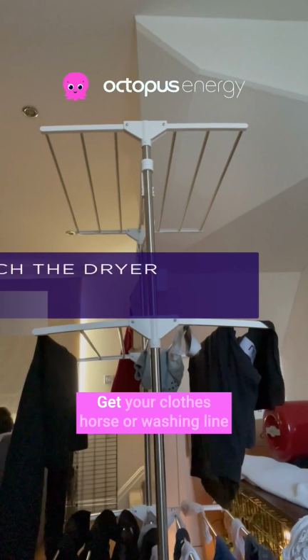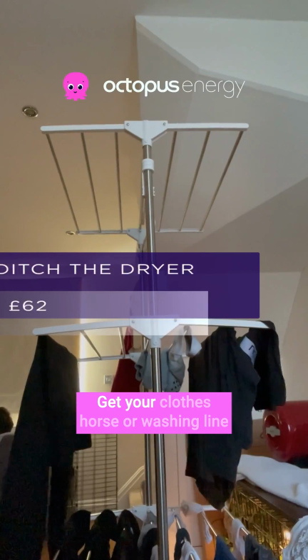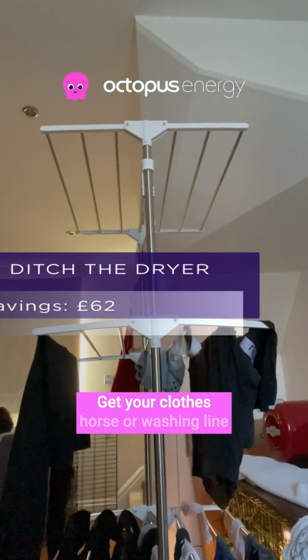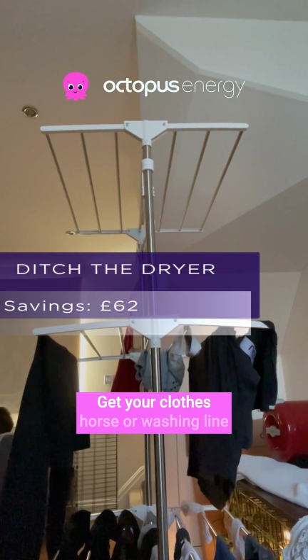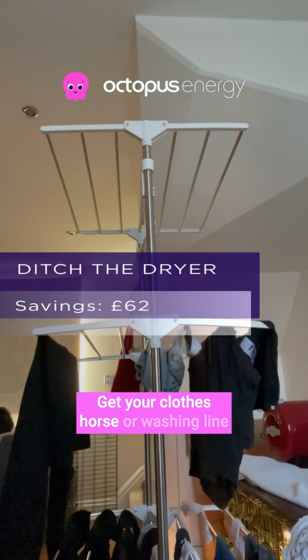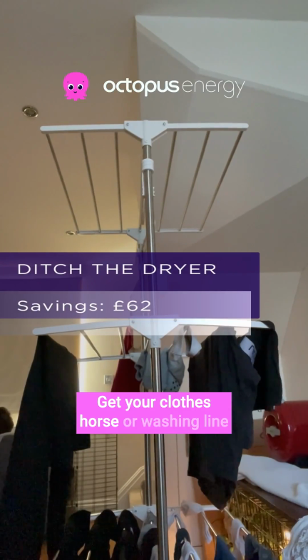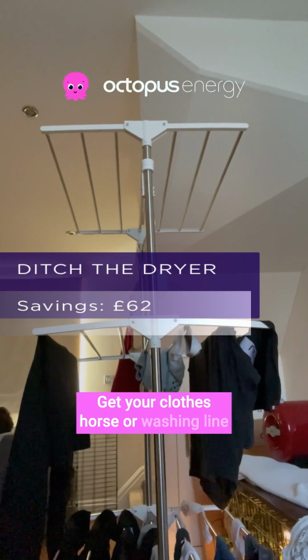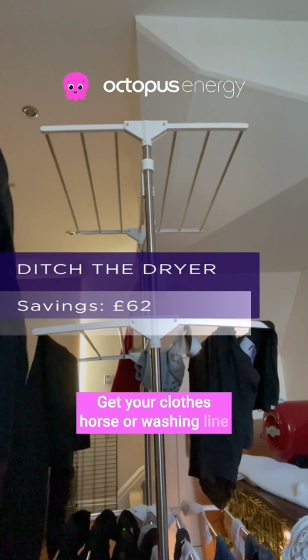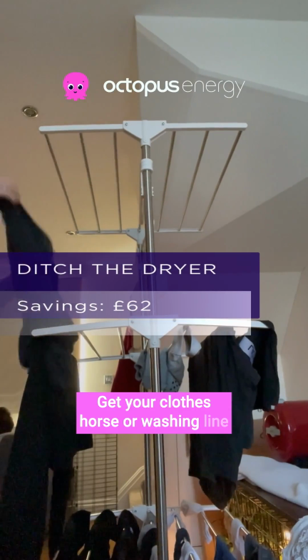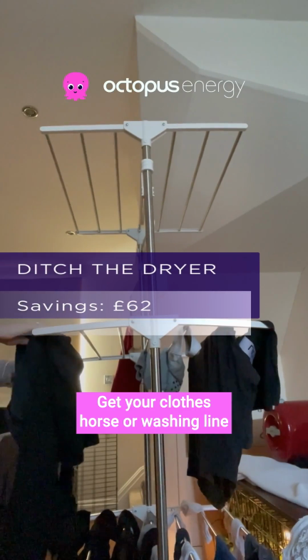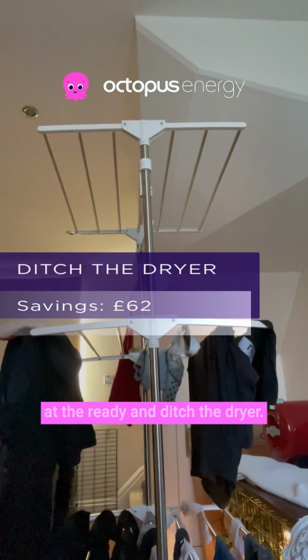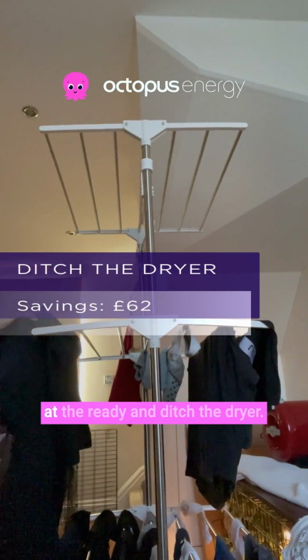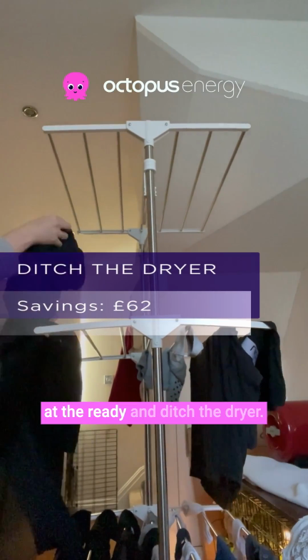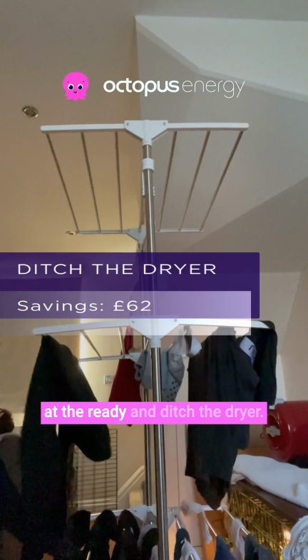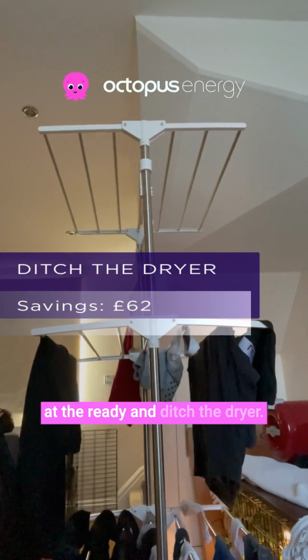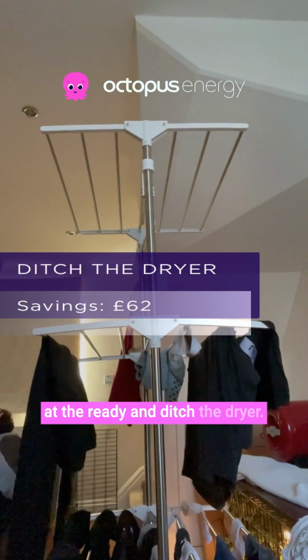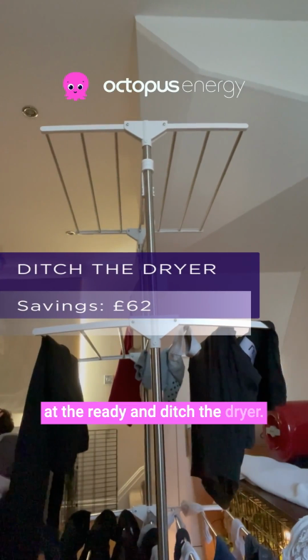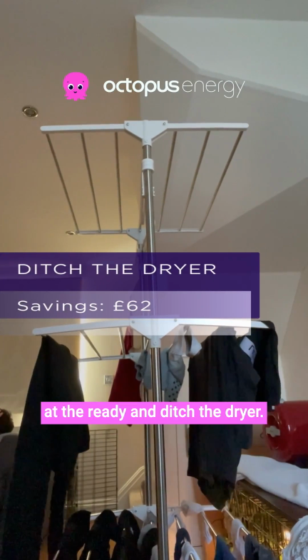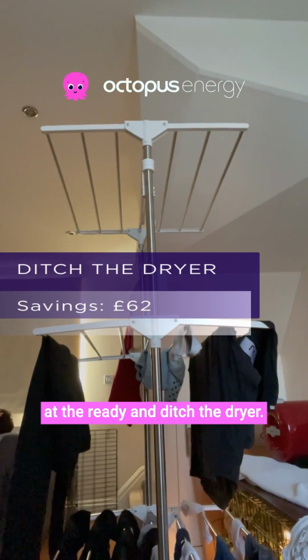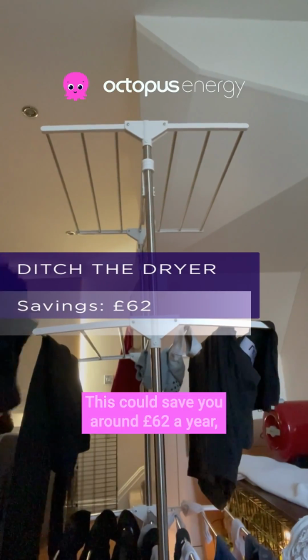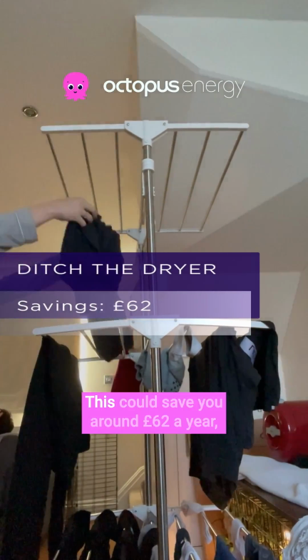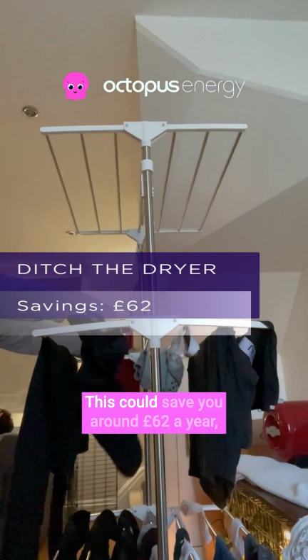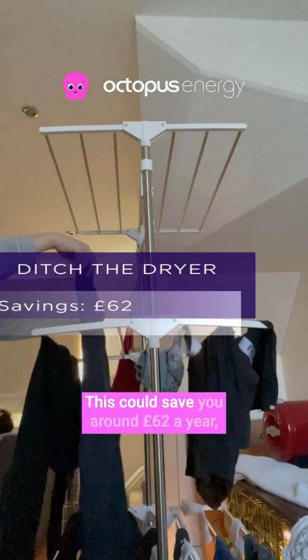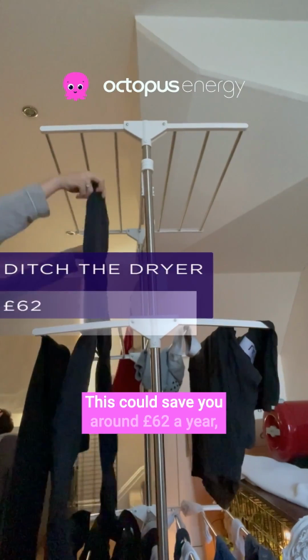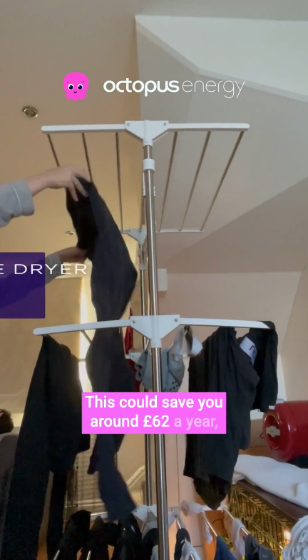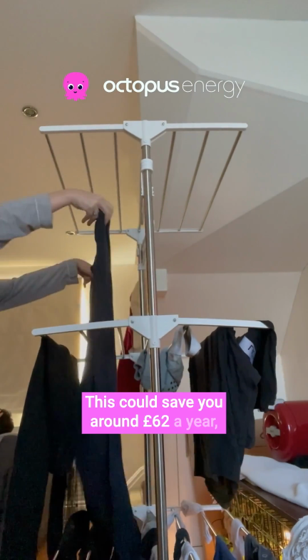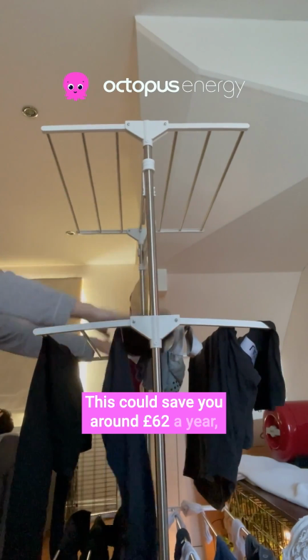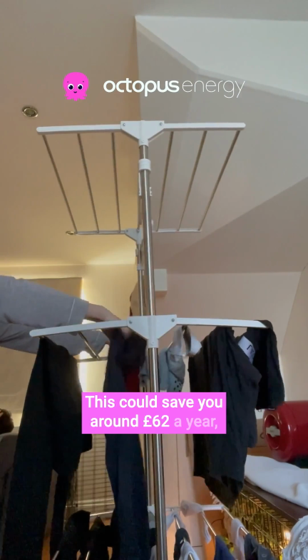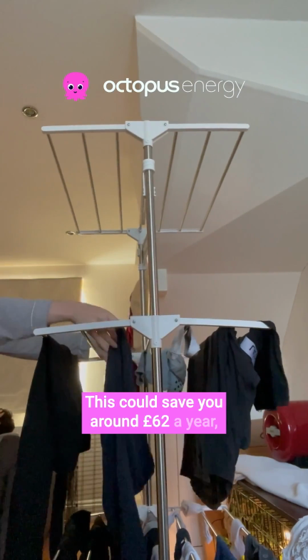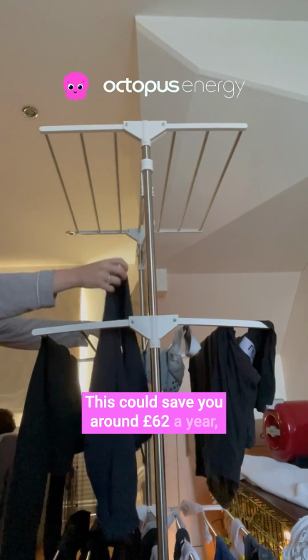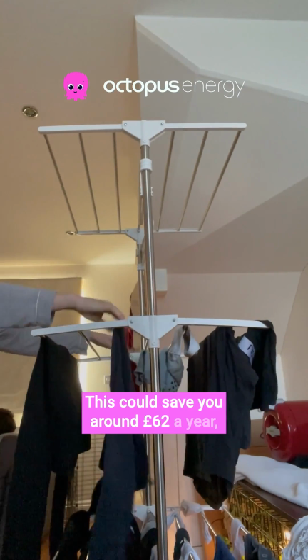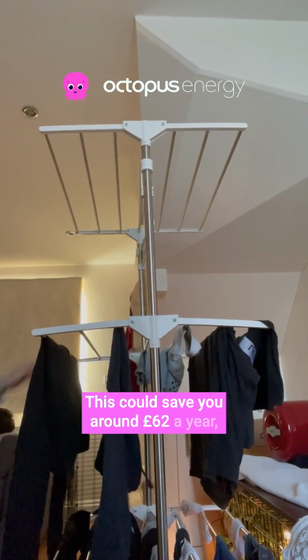Get your clothes horse or washing line at the ready and ditch the dryer. This could save you around £62 a year.